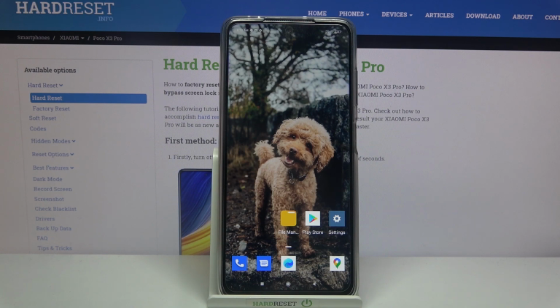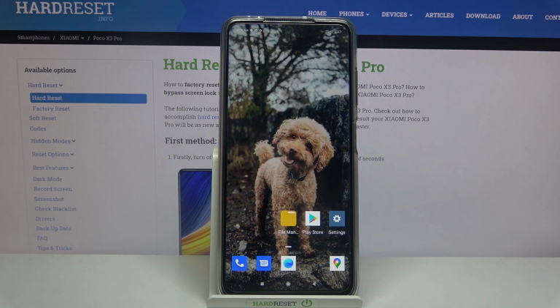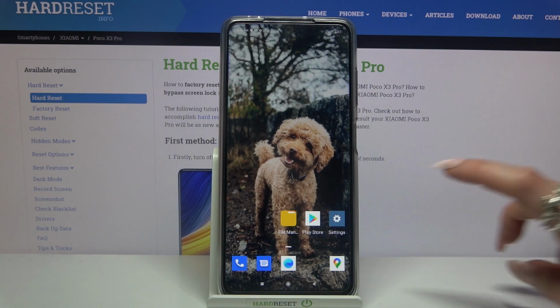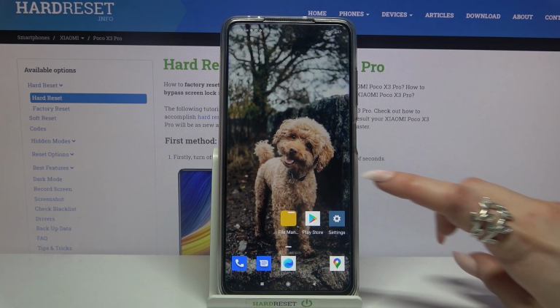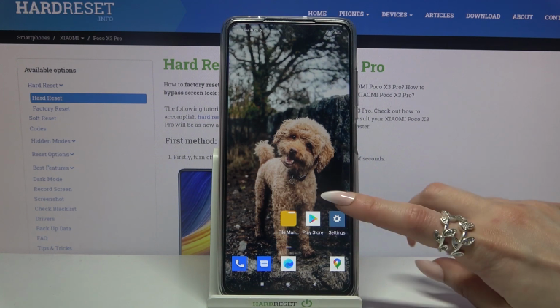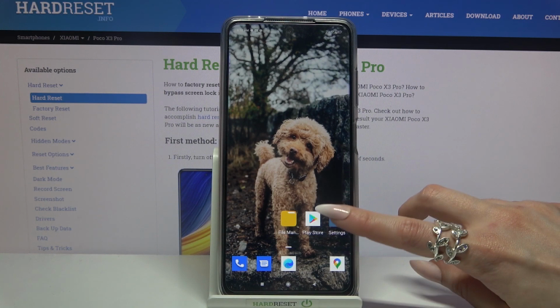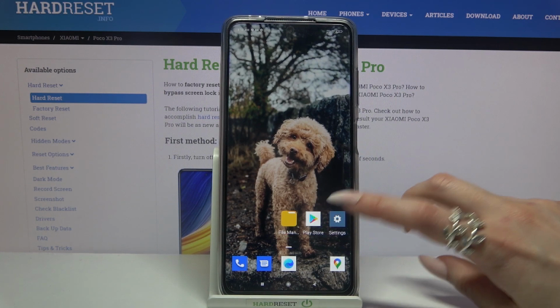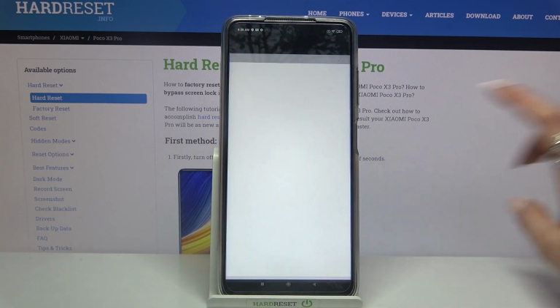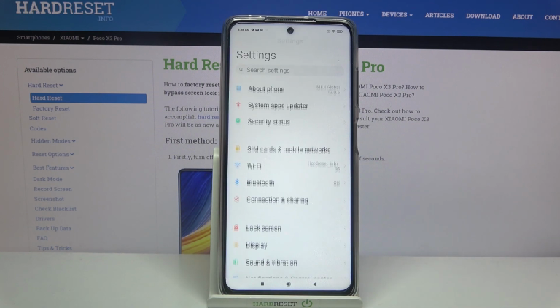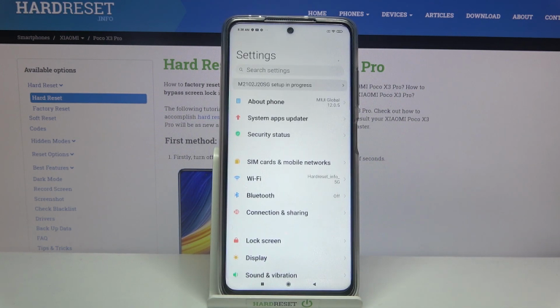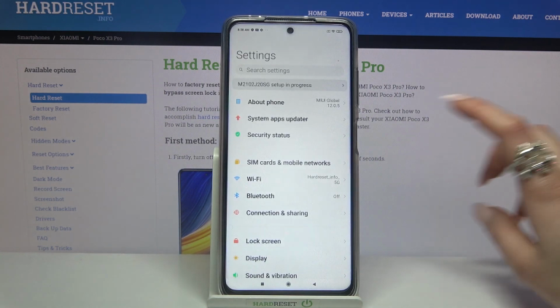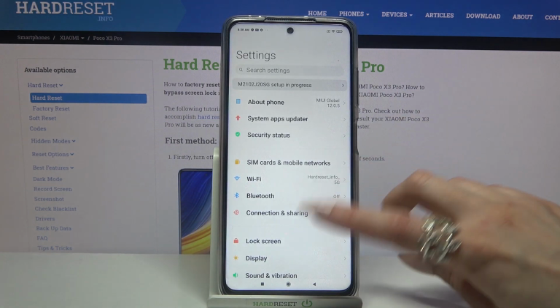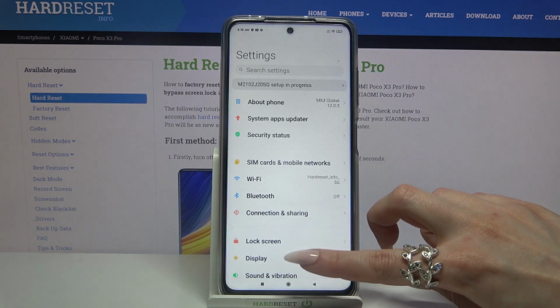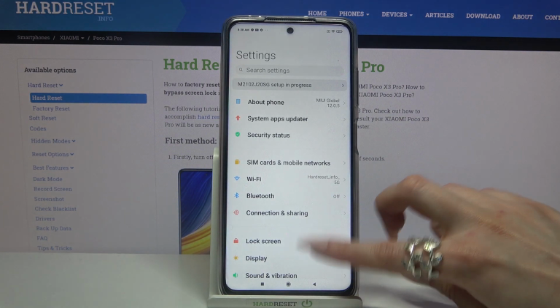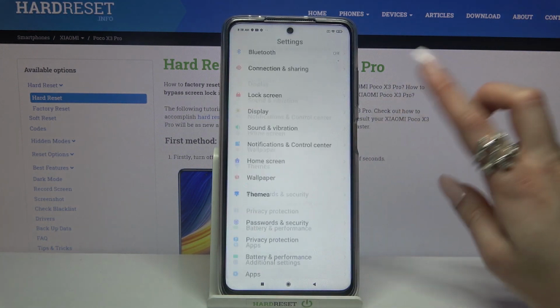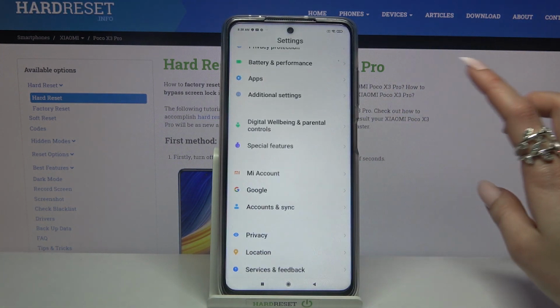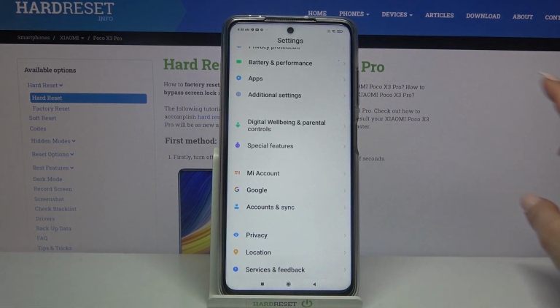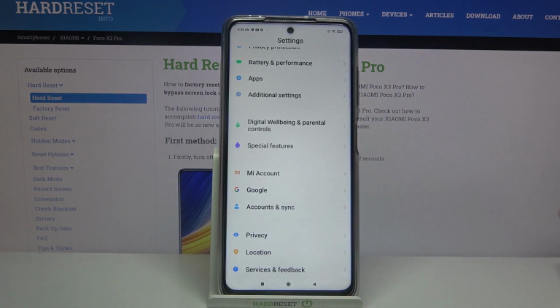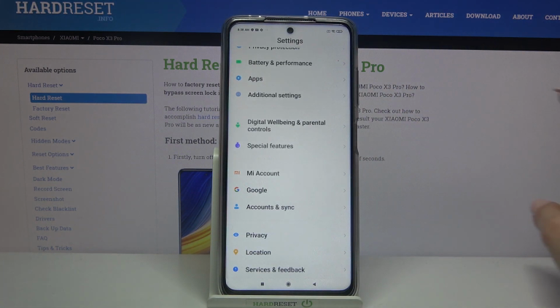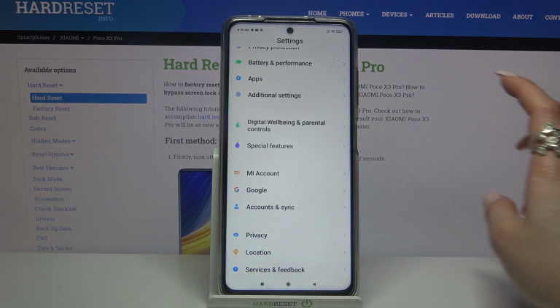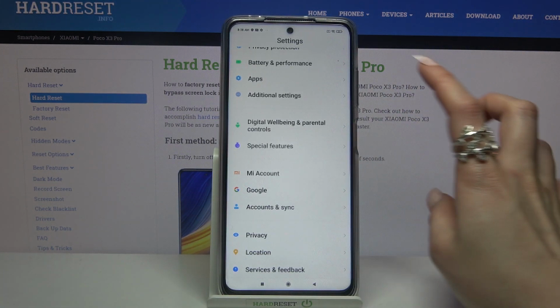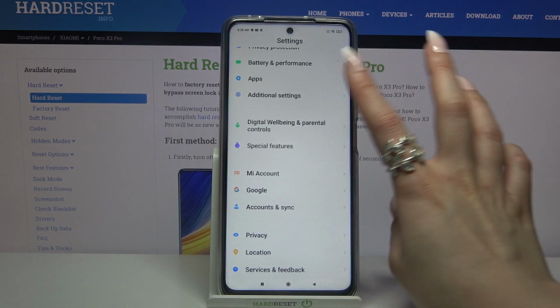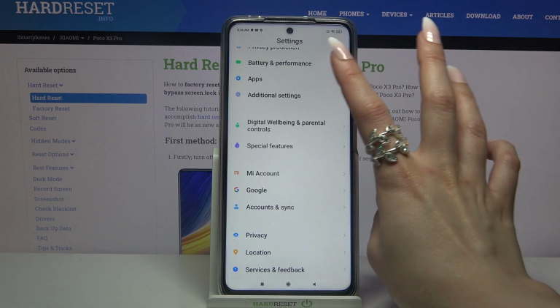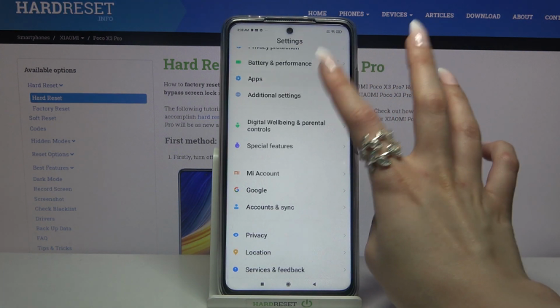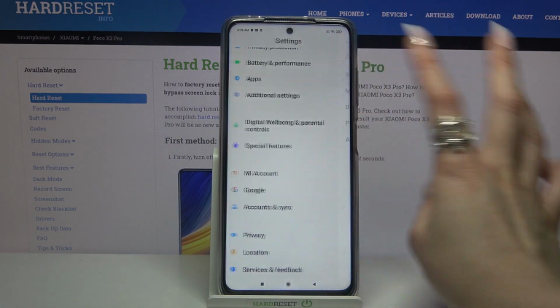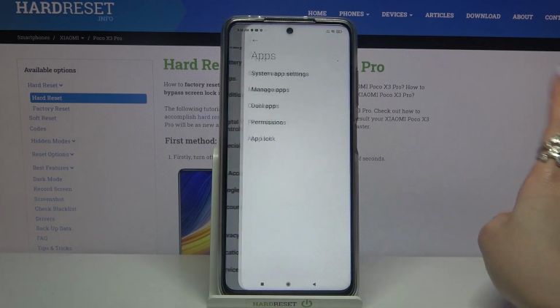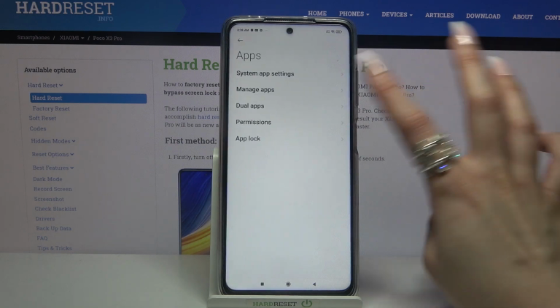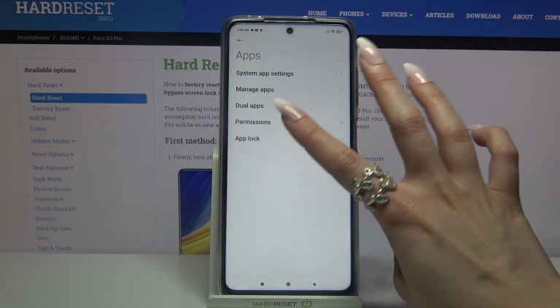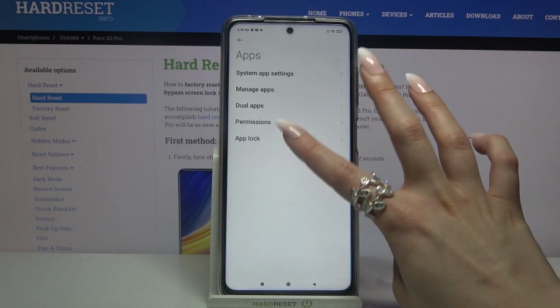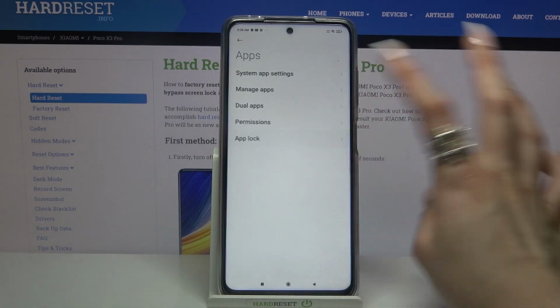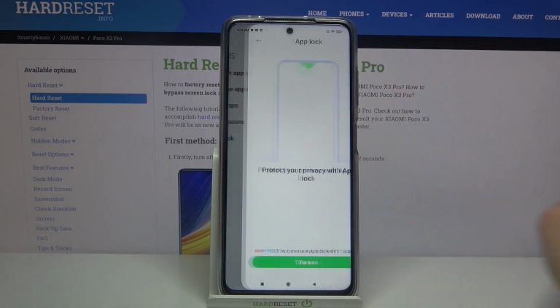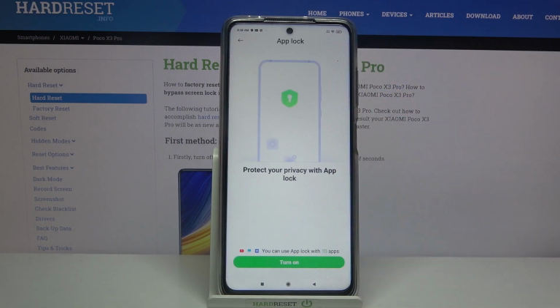Start by going into settings. Now scroll all the way down, choose apps and tap on Uplock.